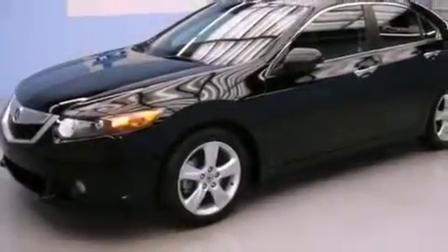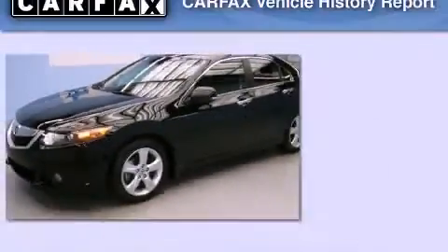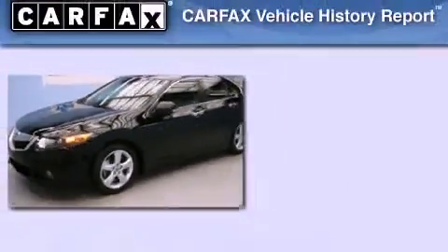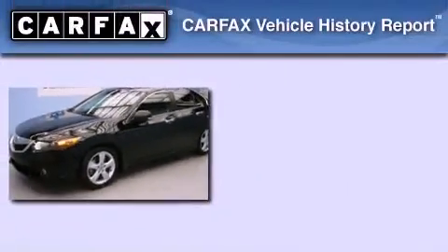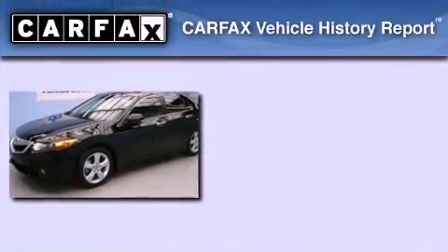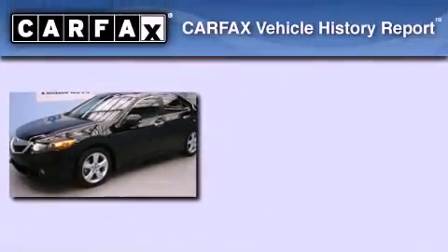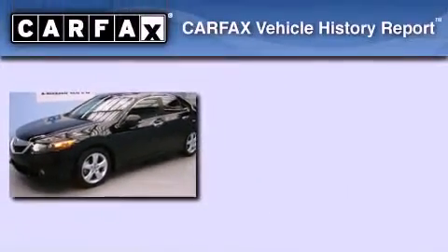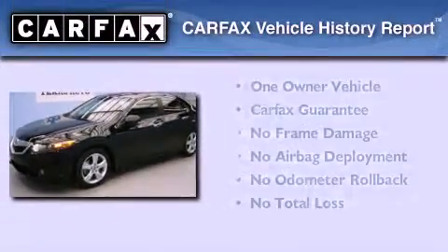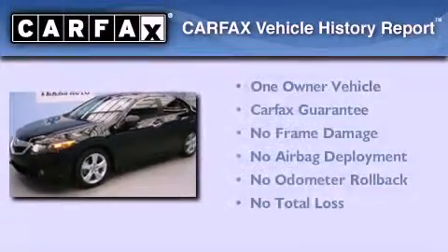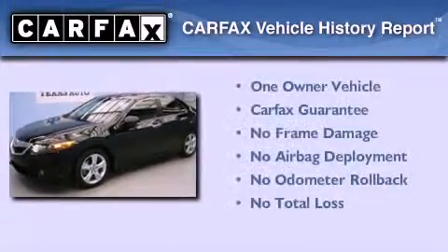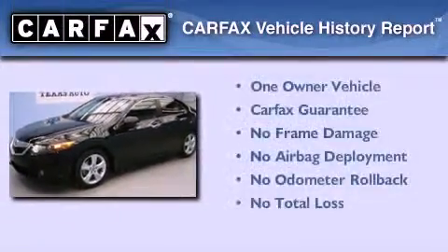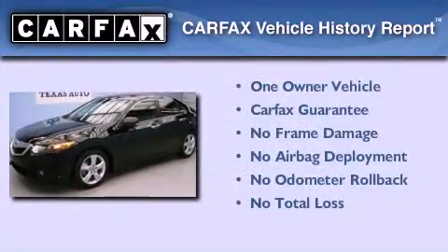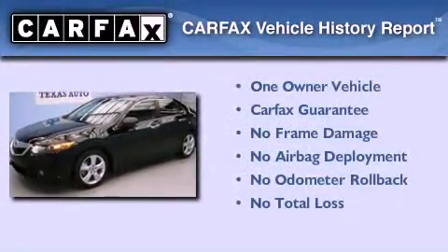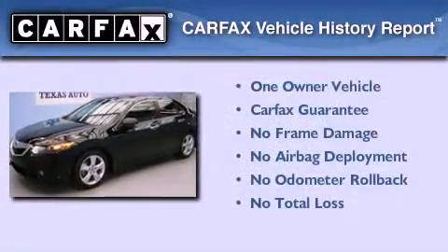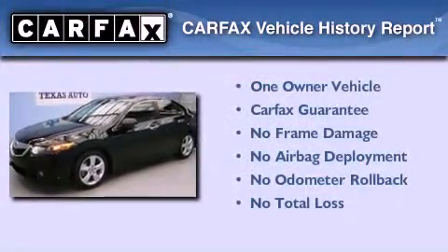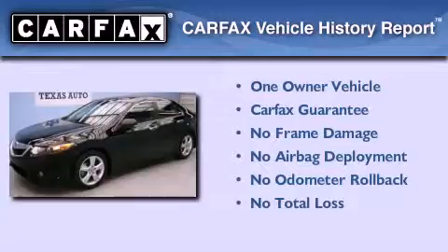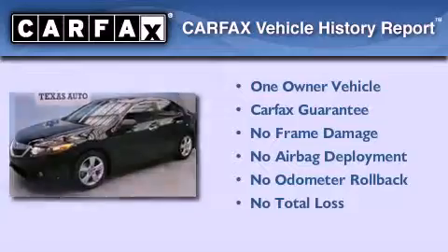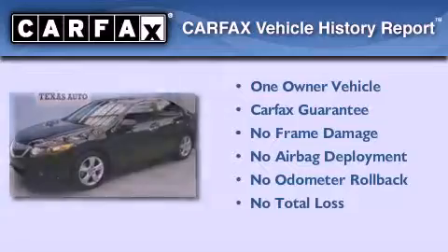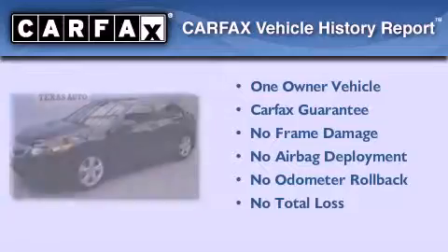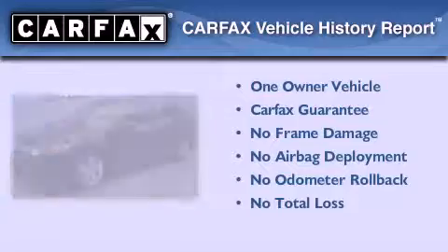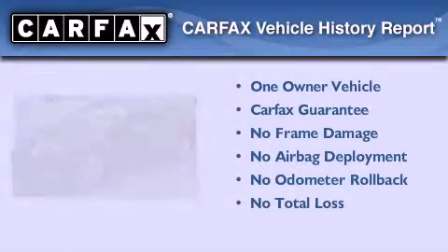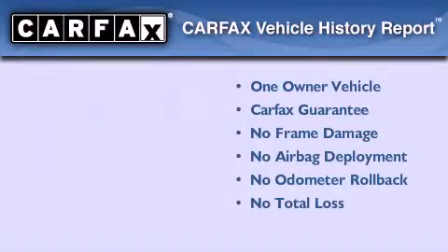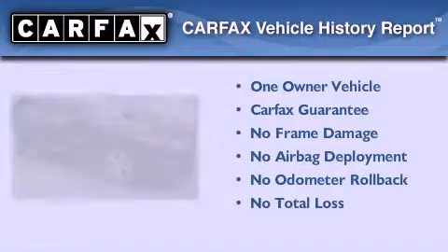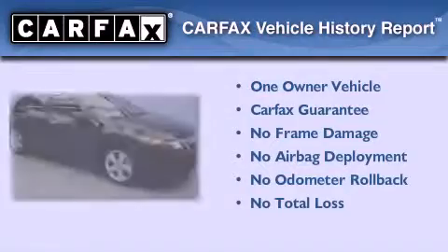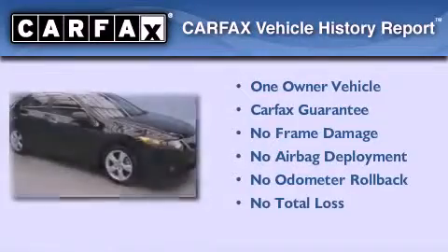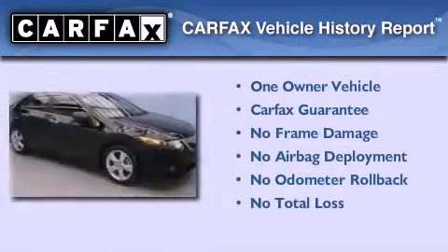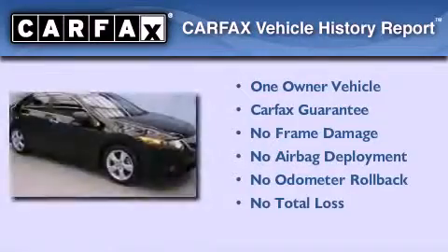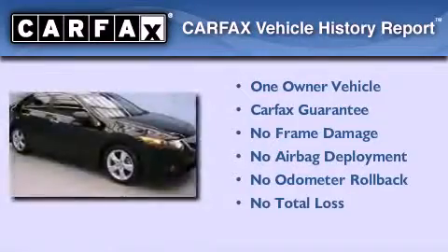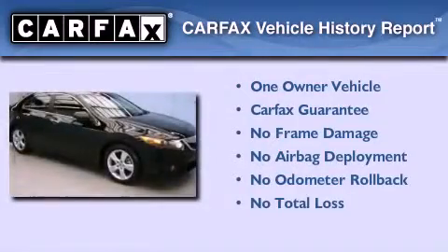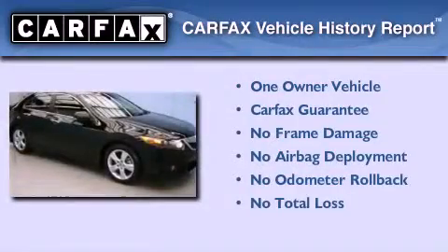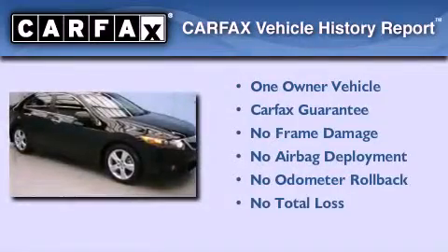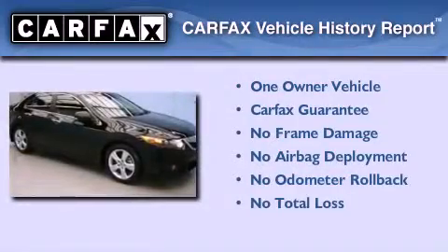This Acura has had only one owner, and it qualifies for the Carfax buyback guarantee.